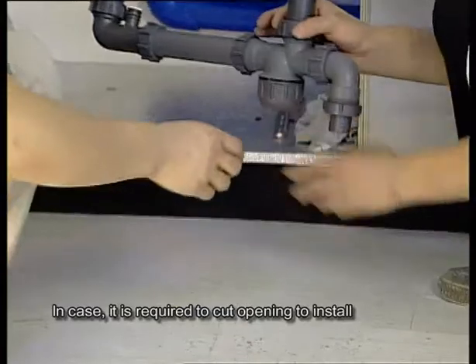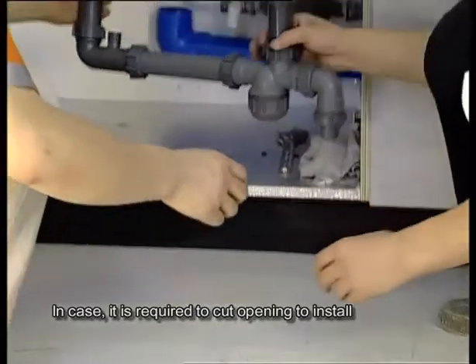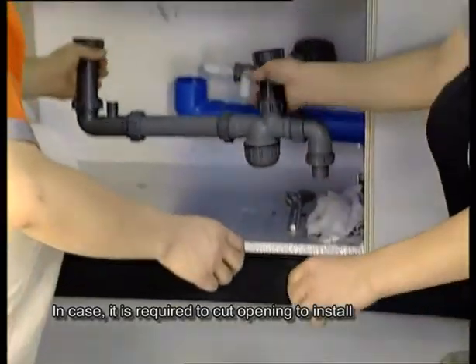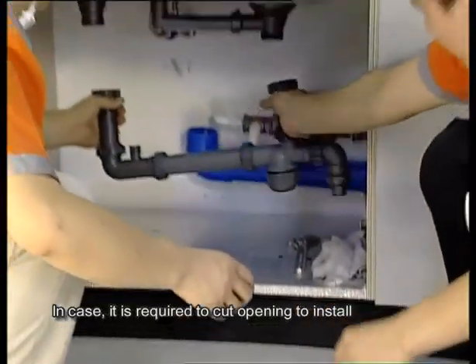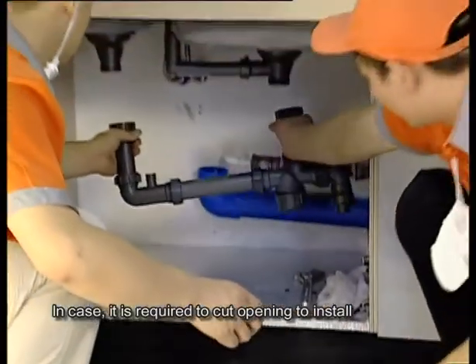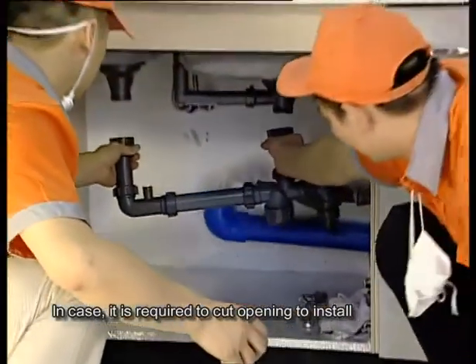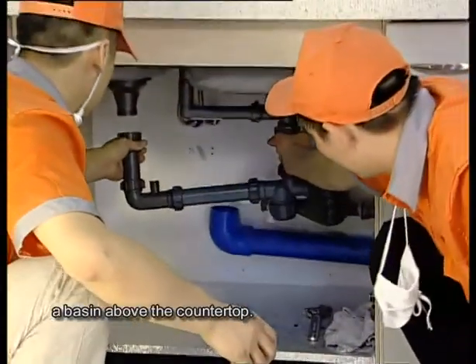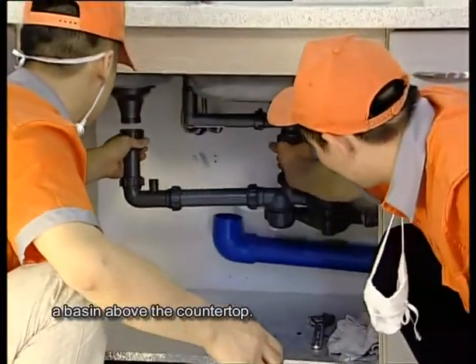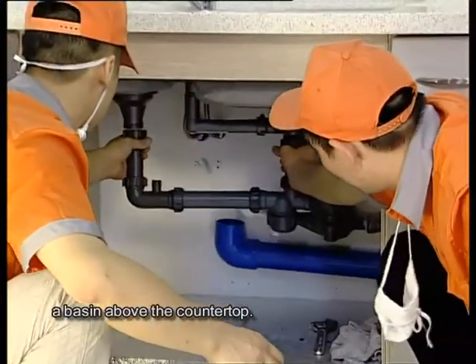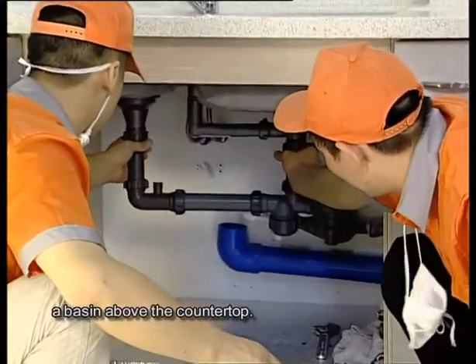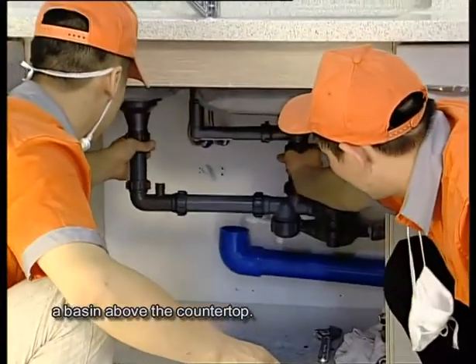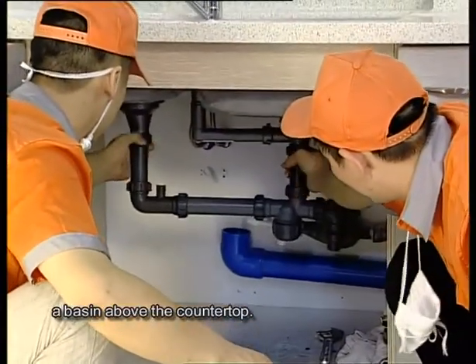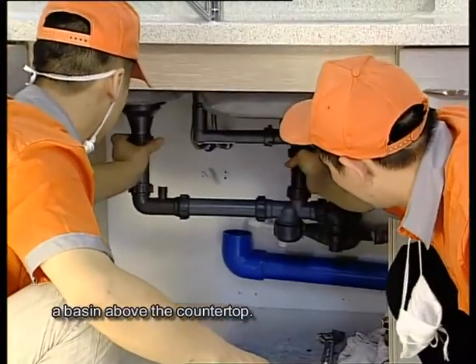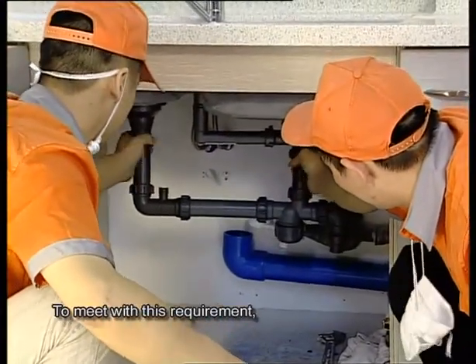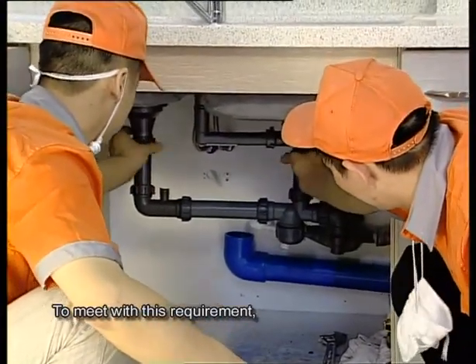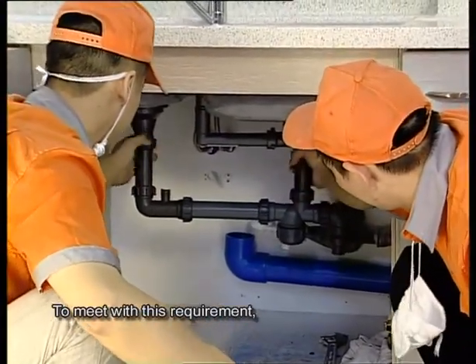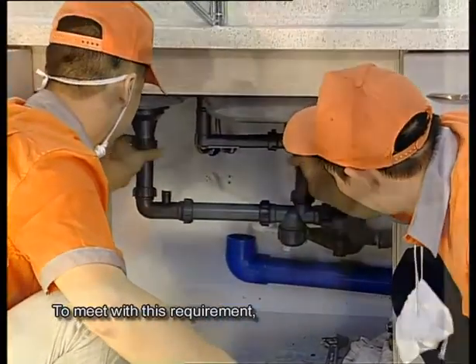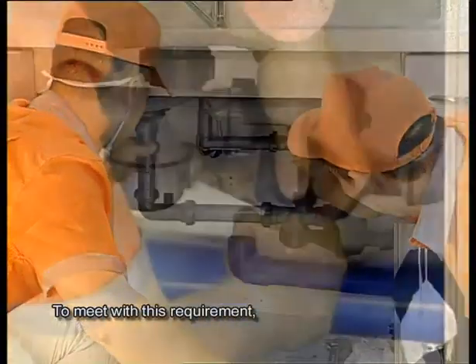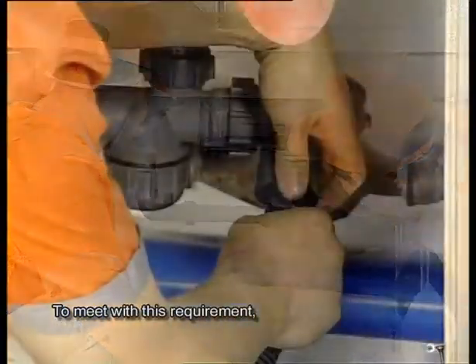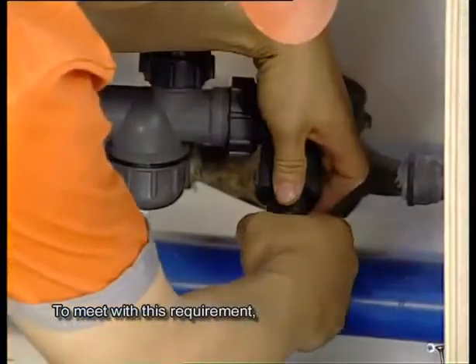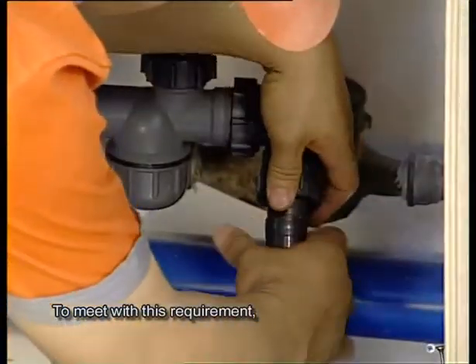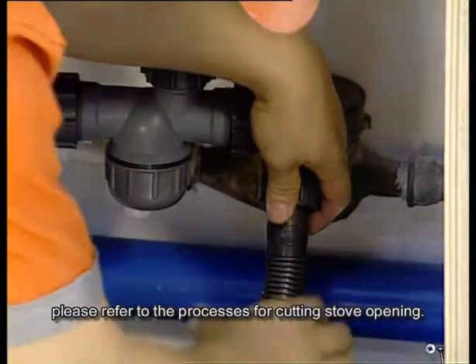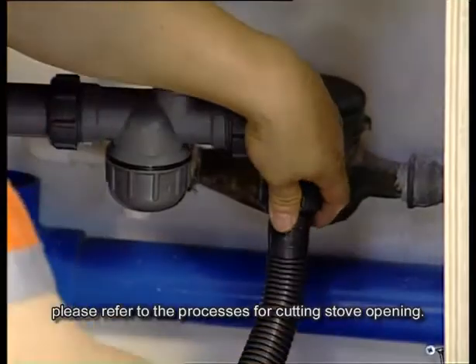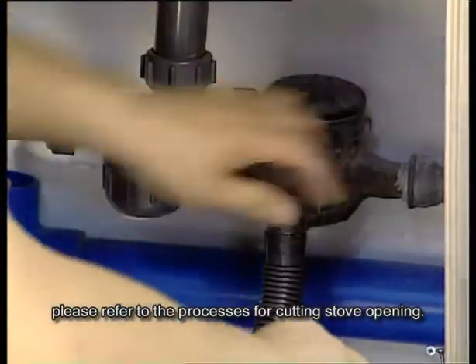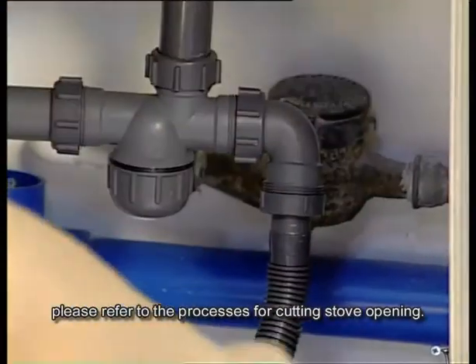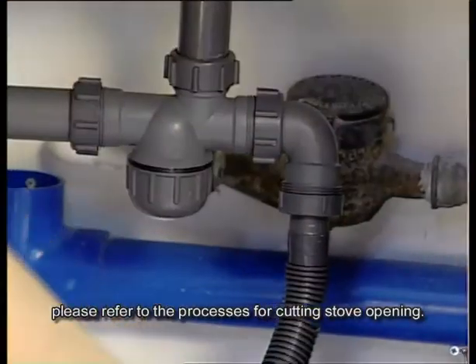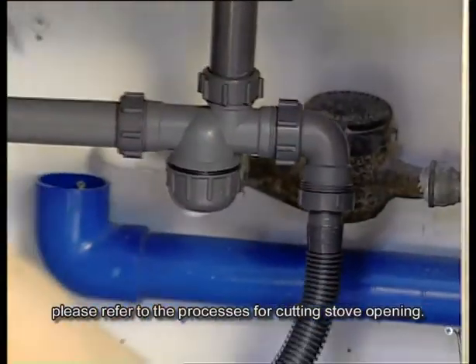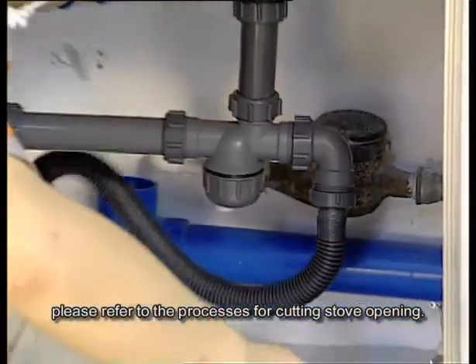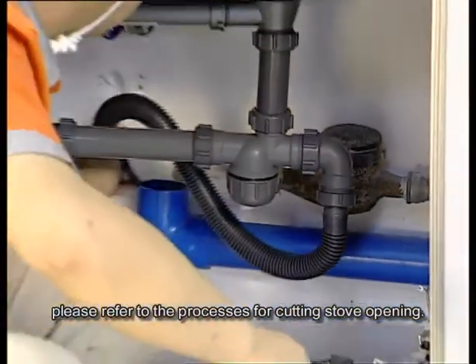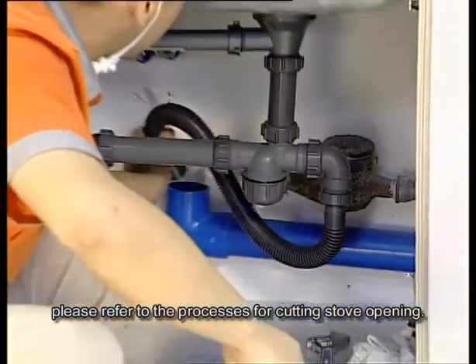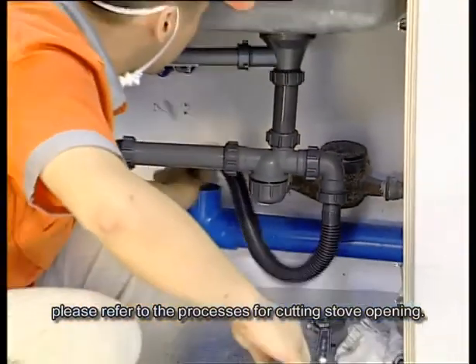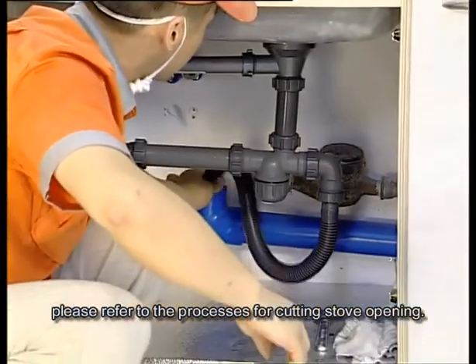Opening: to install a basin above the countertop. To meet this requirement, please refer to the processes for cutting the stove opening.